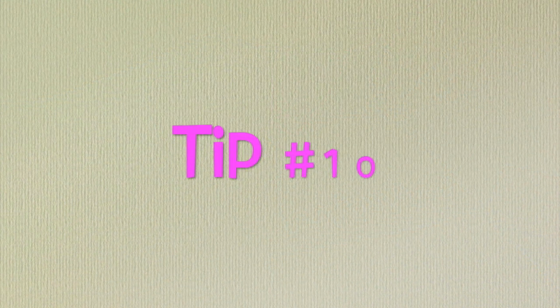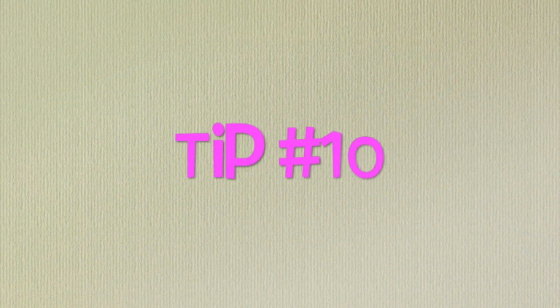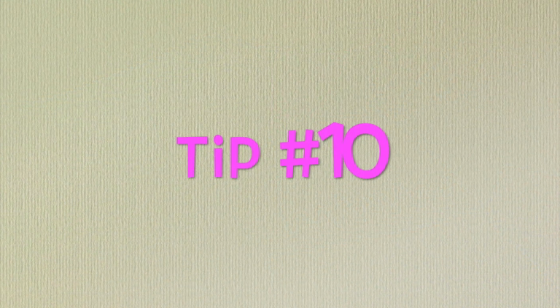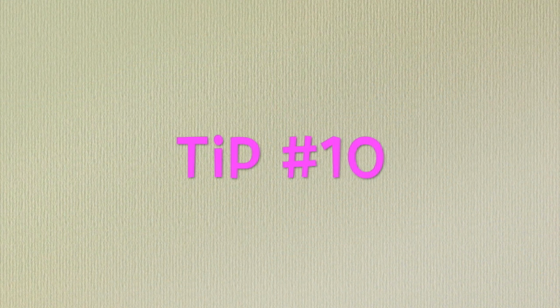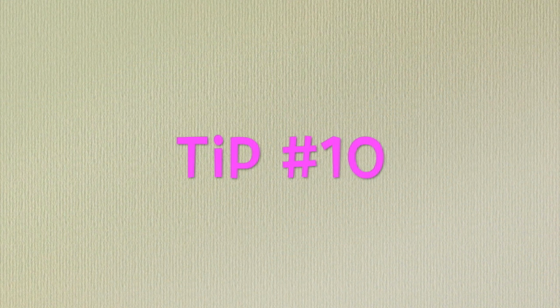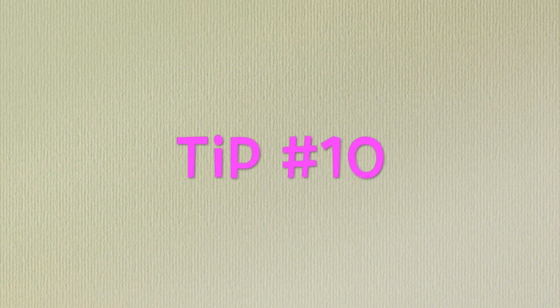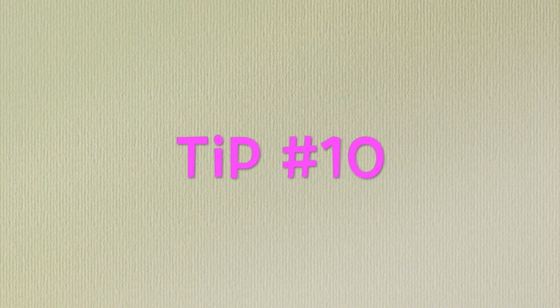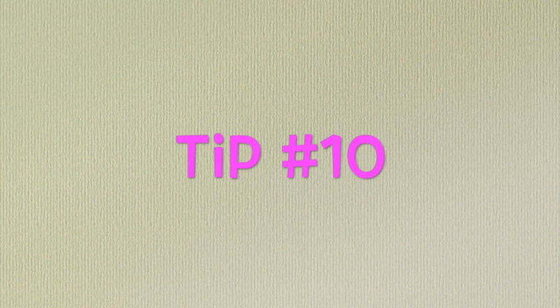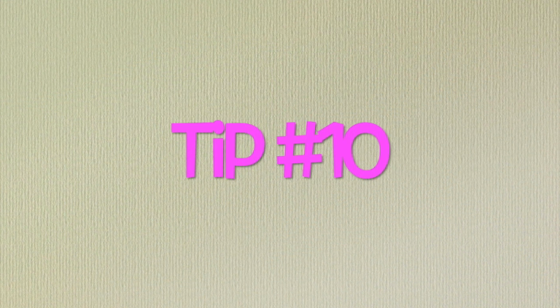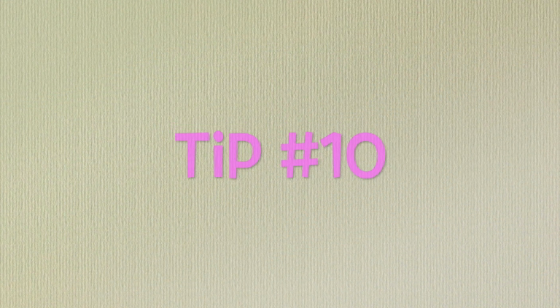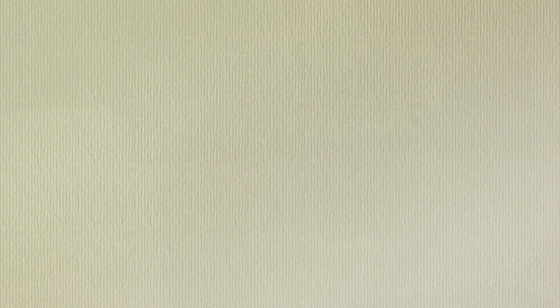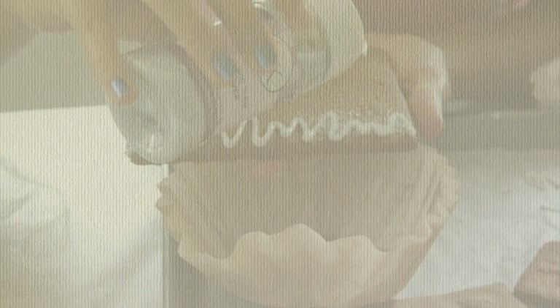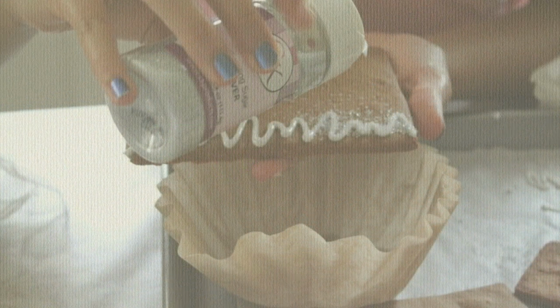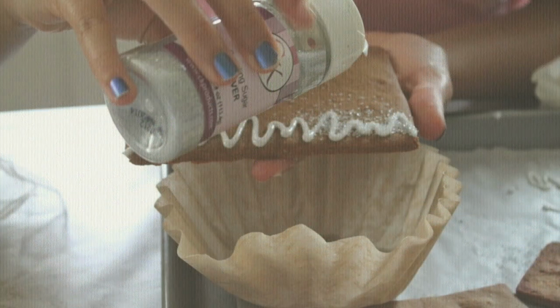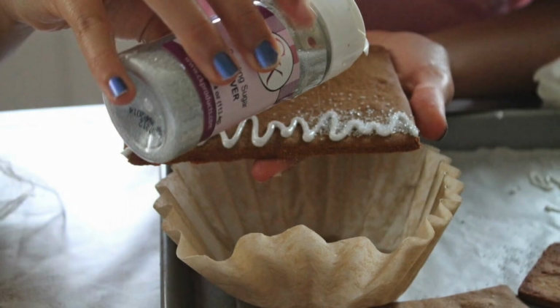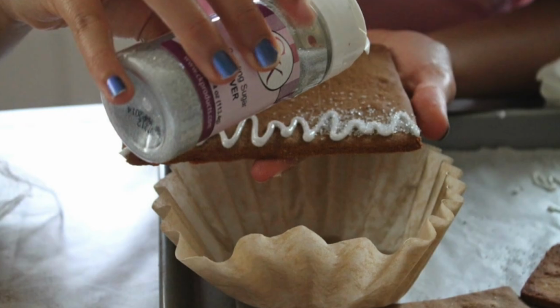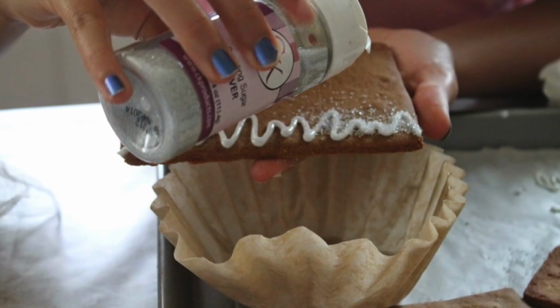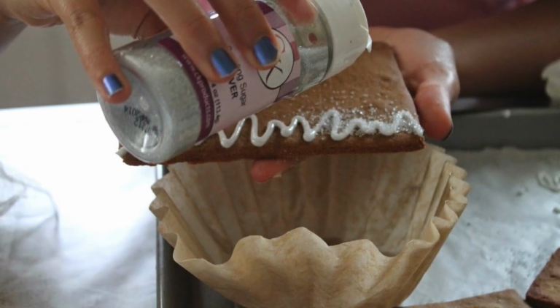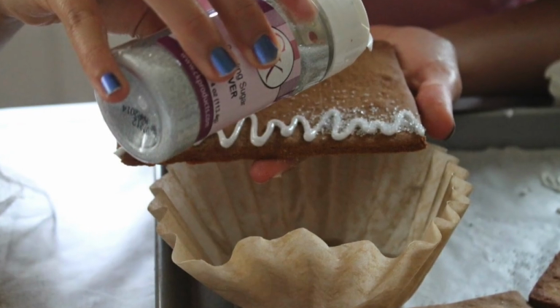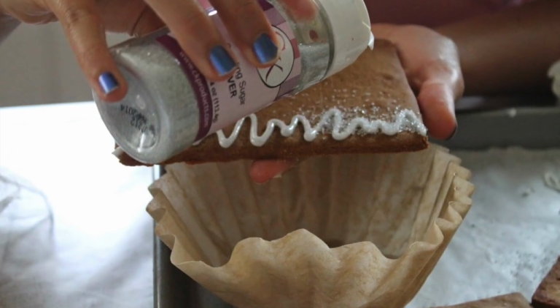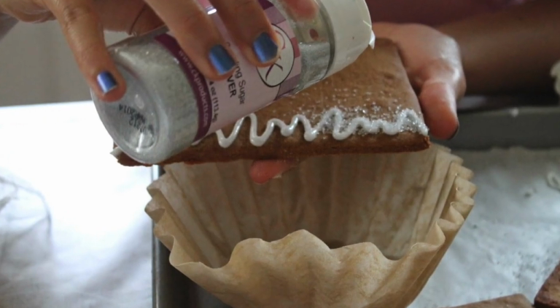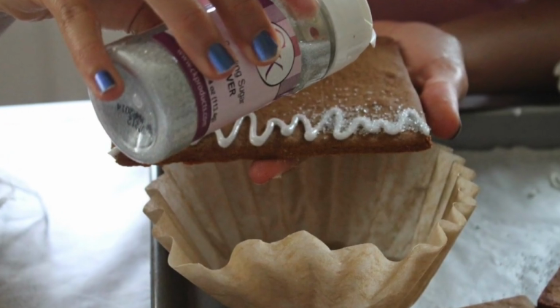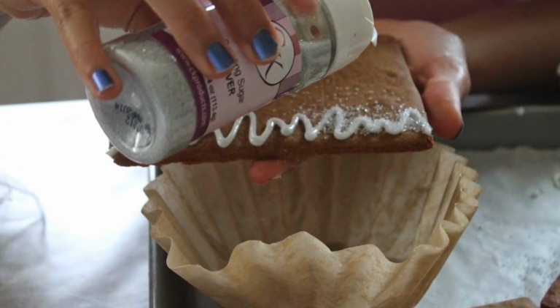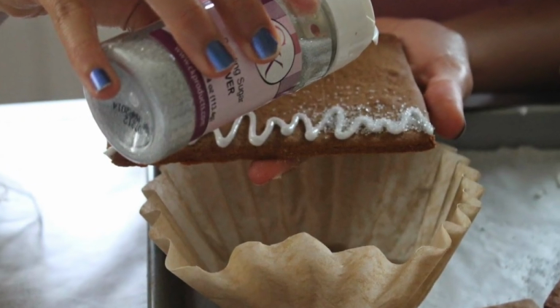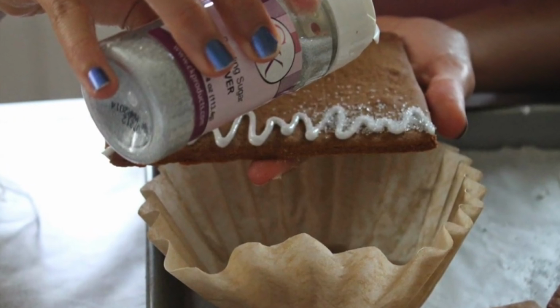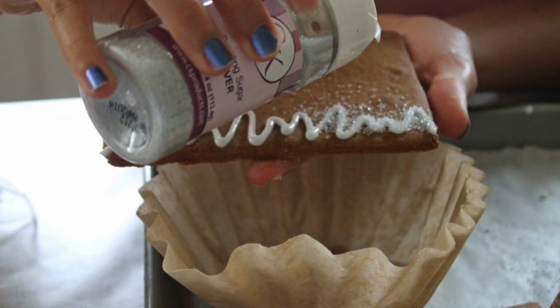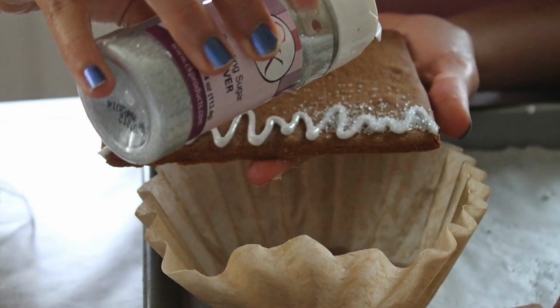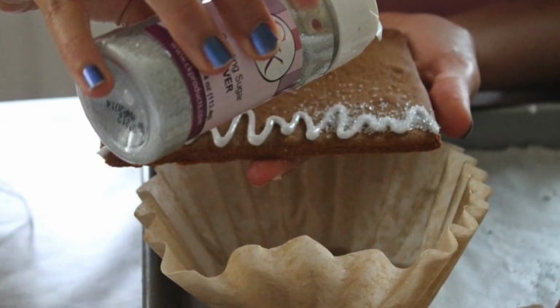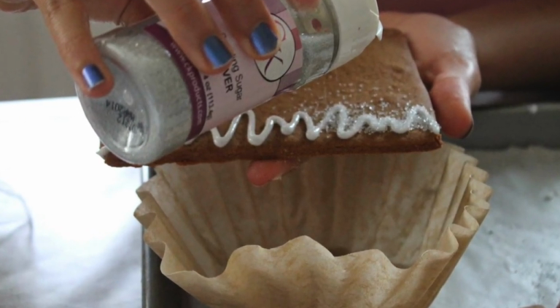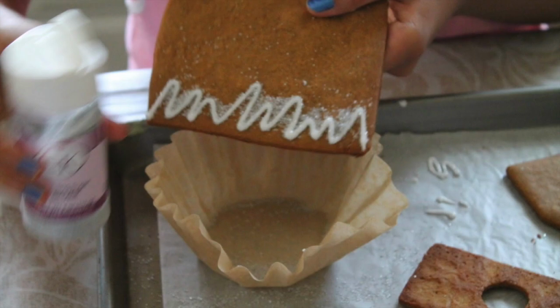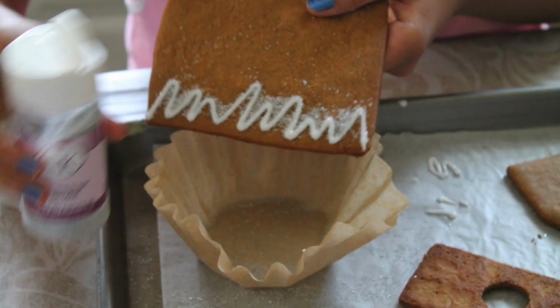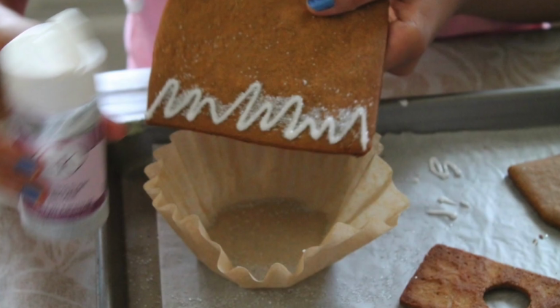Tip number ten: you can use coffee filters as a sugar and sprinkle catcher so you can recycle them again.